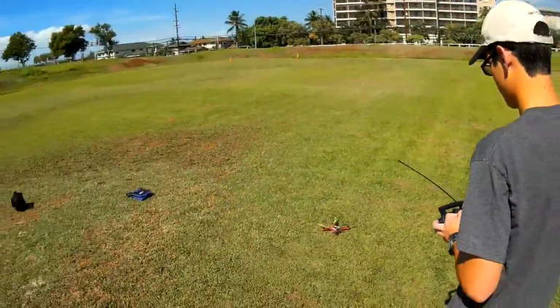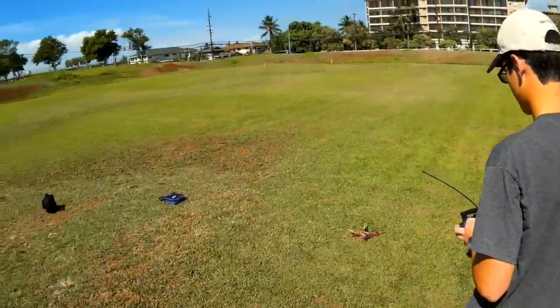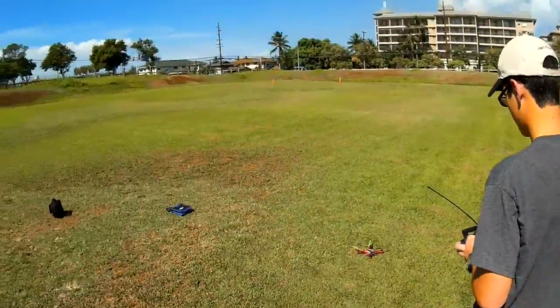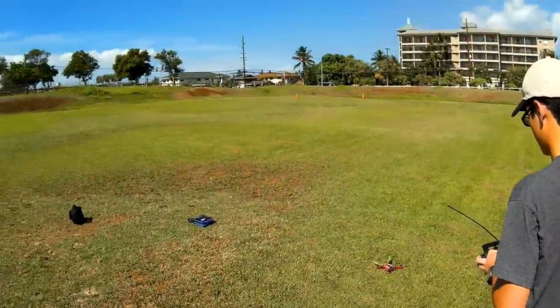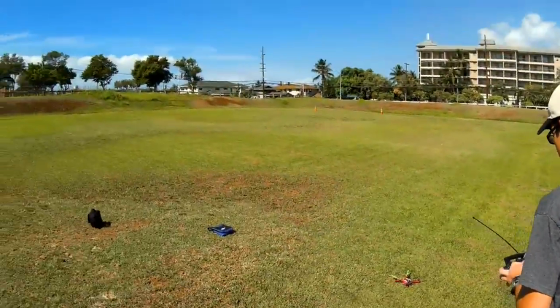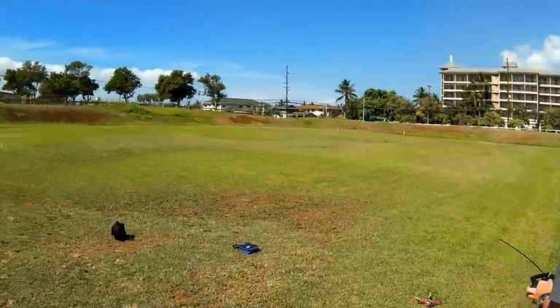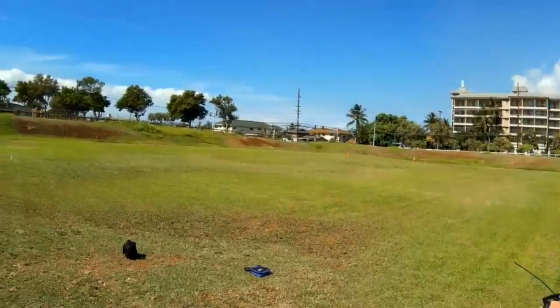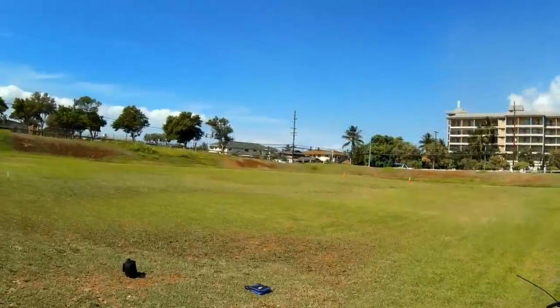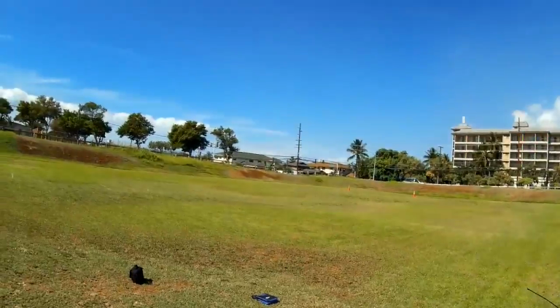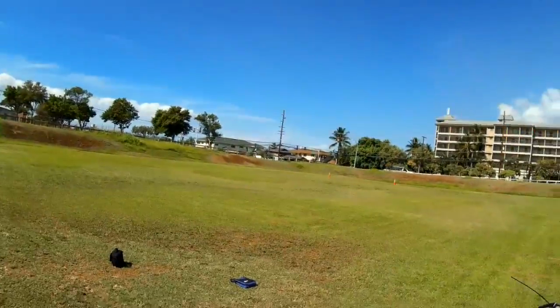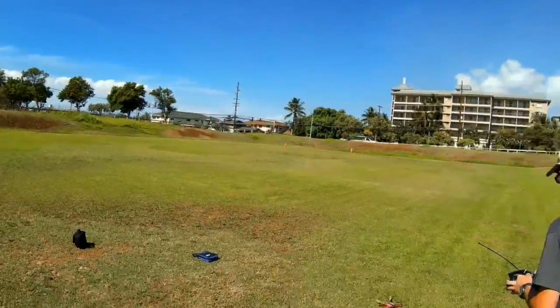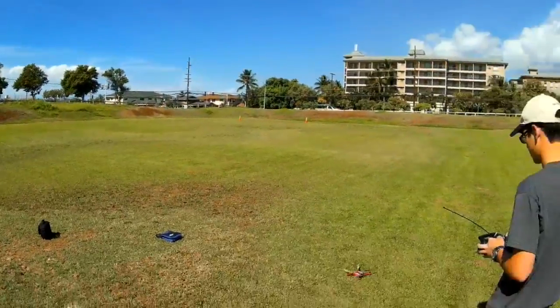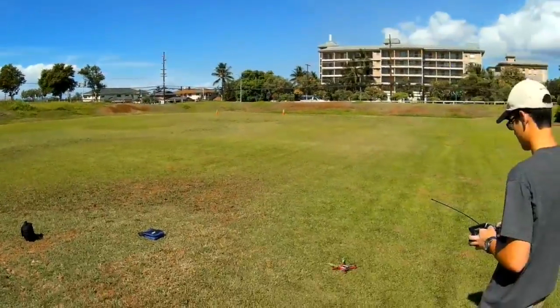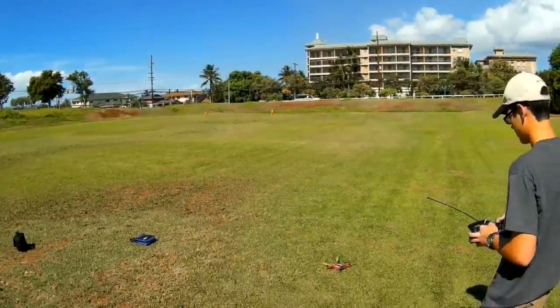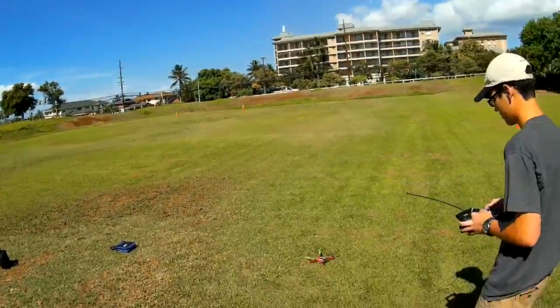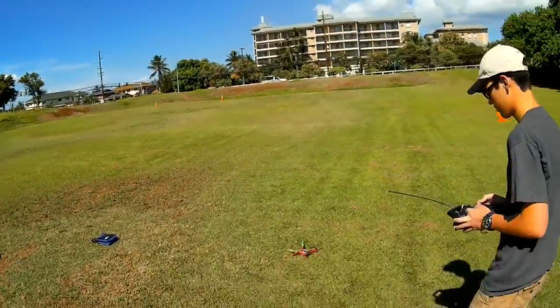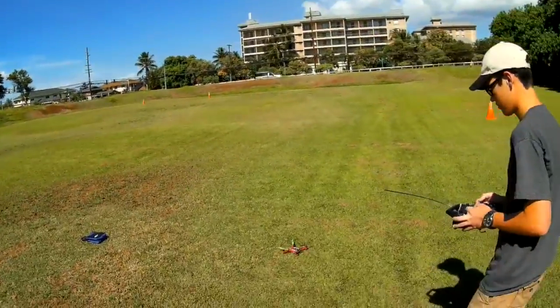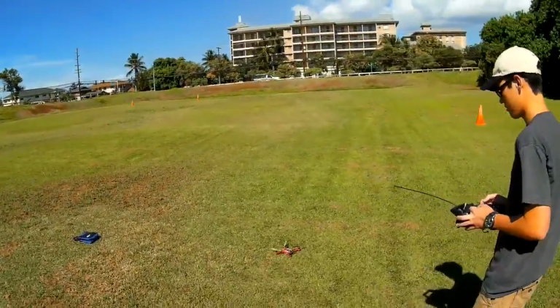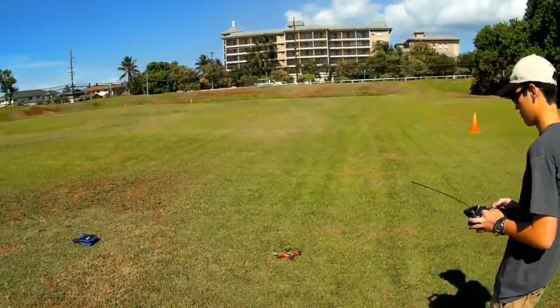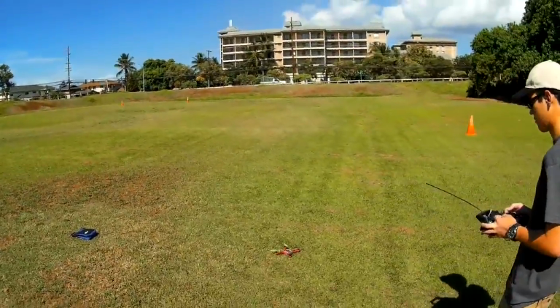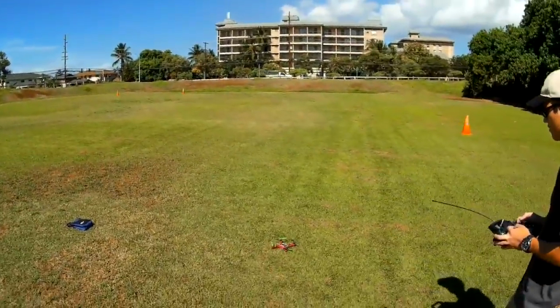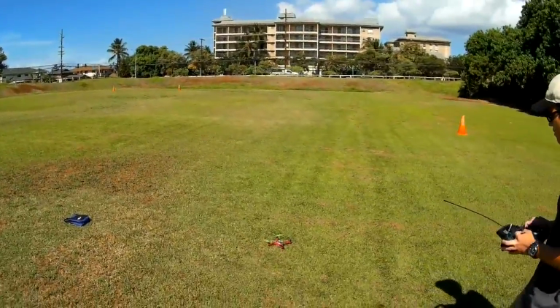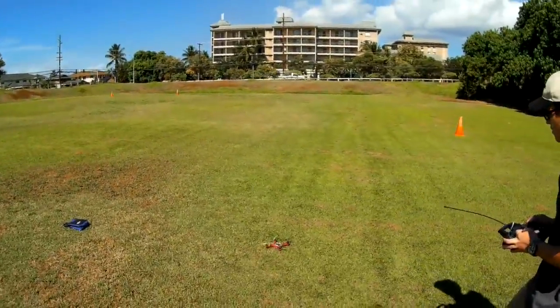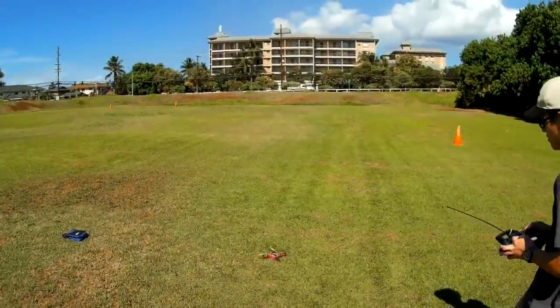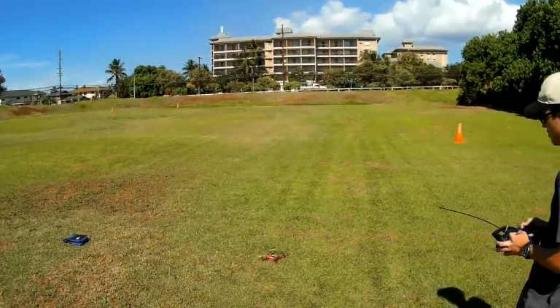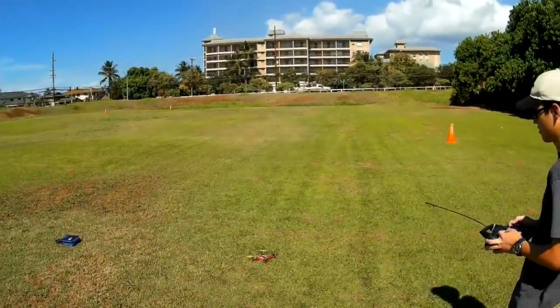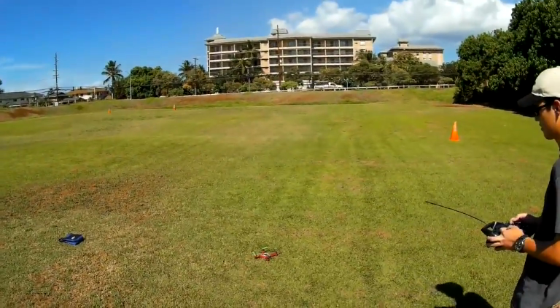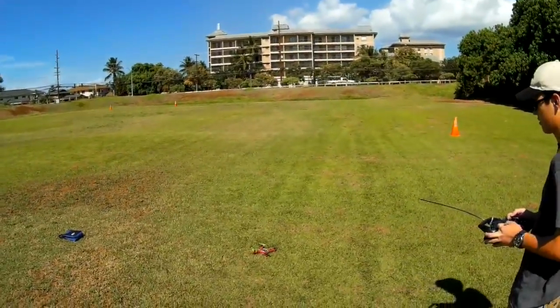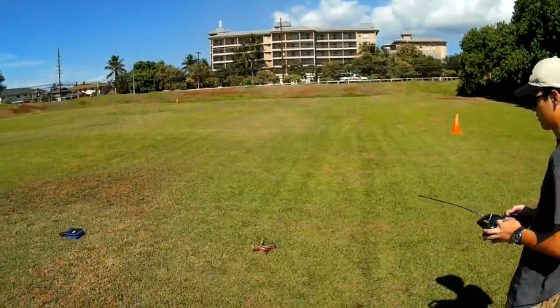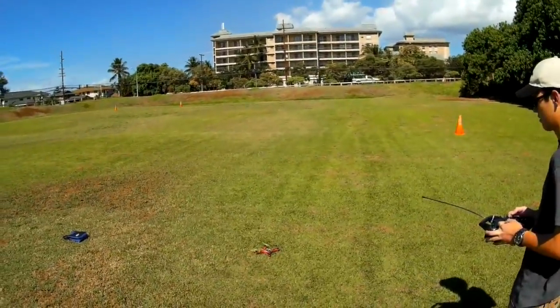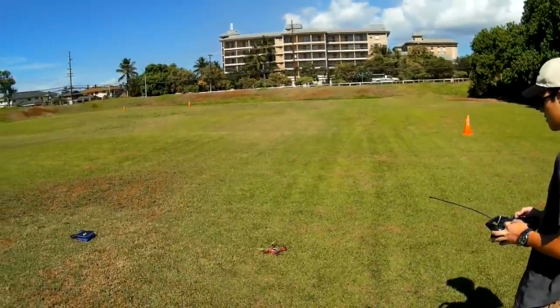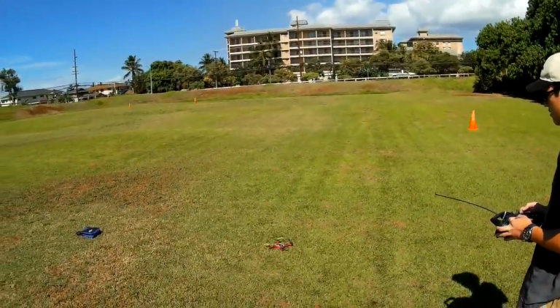You need to get it up about five feet and then pitch forward.